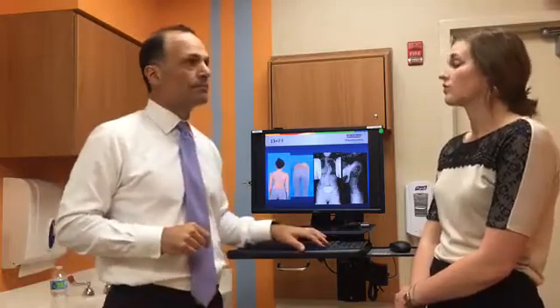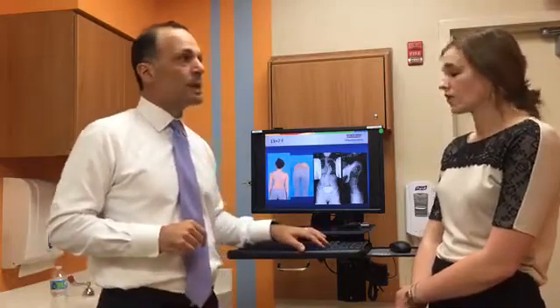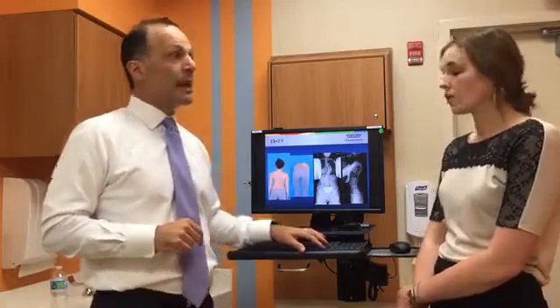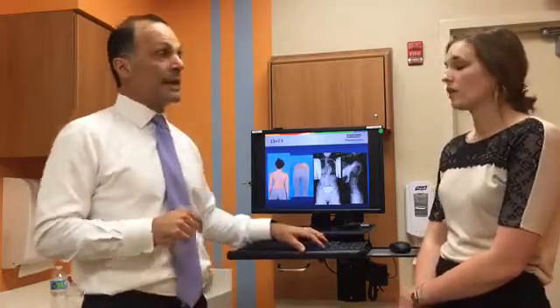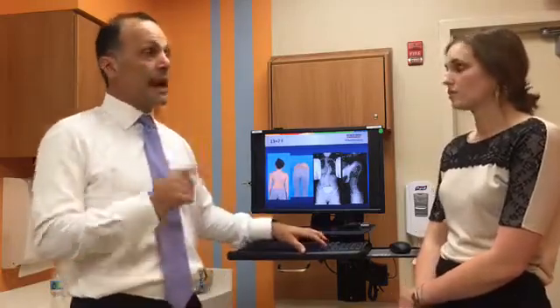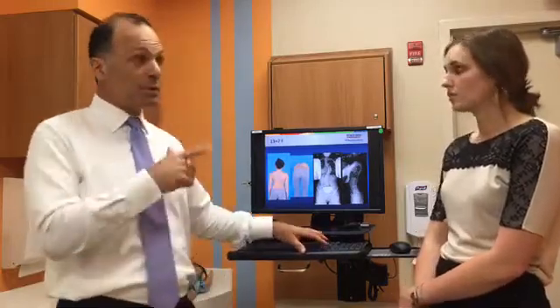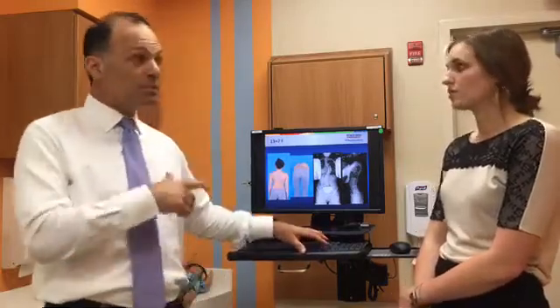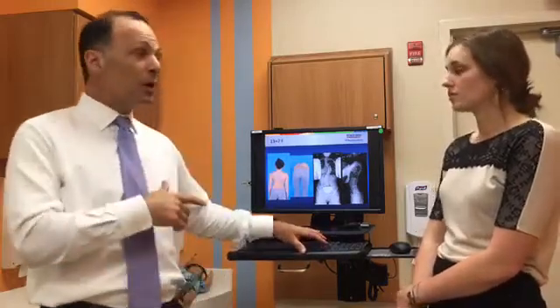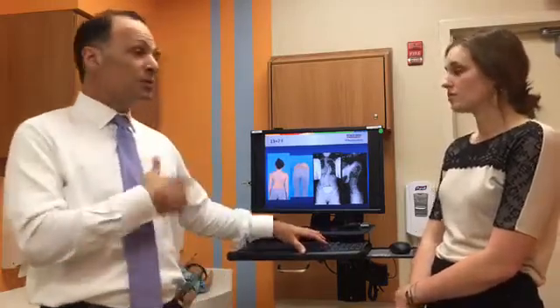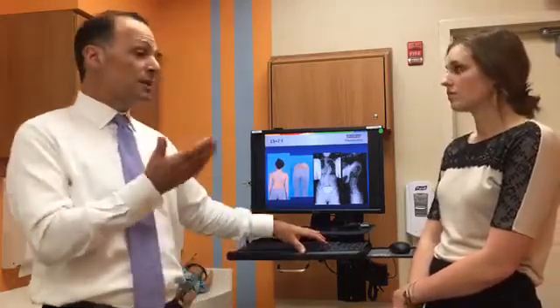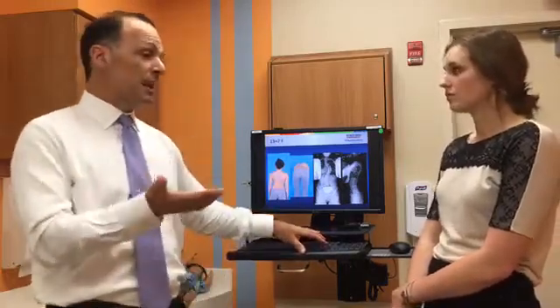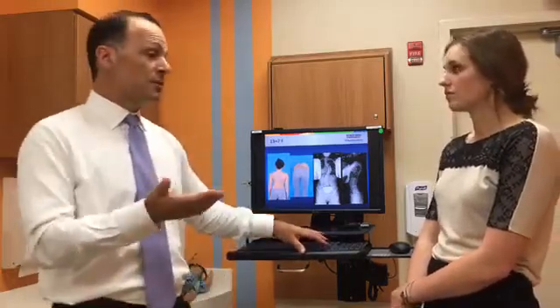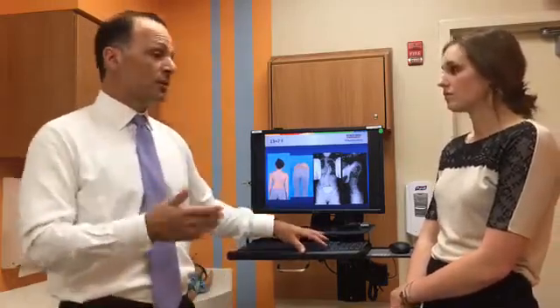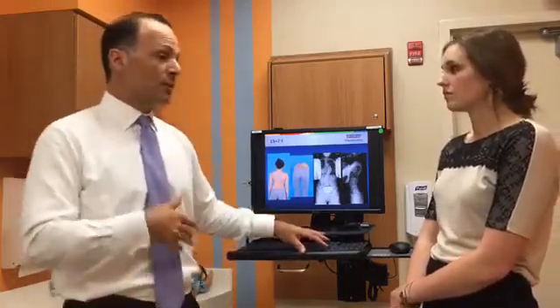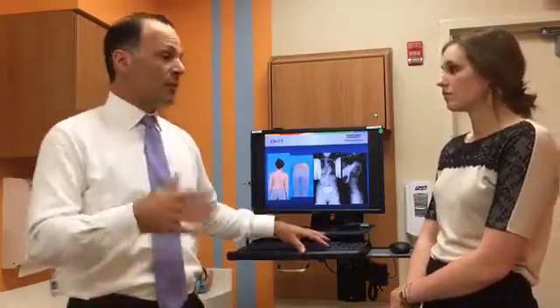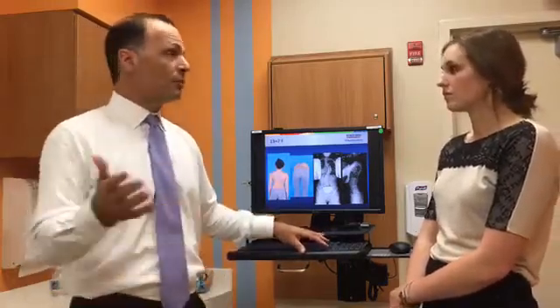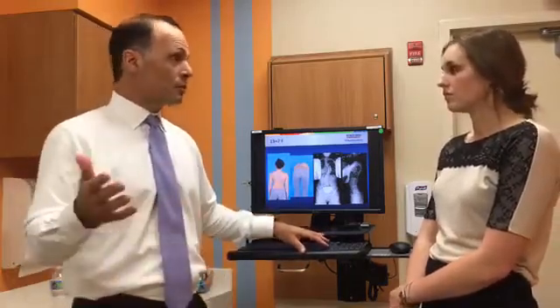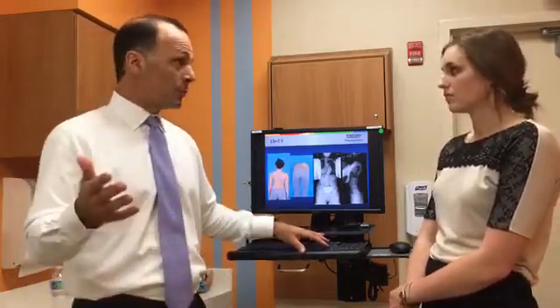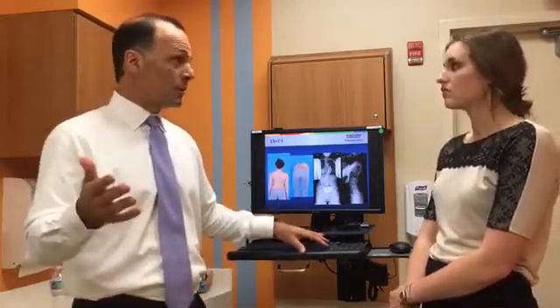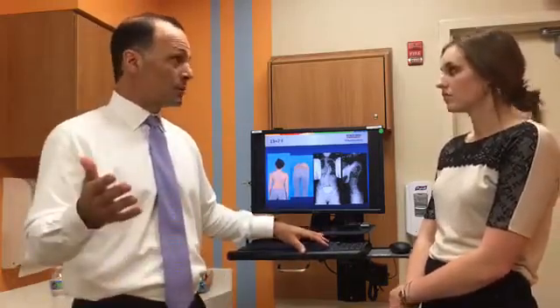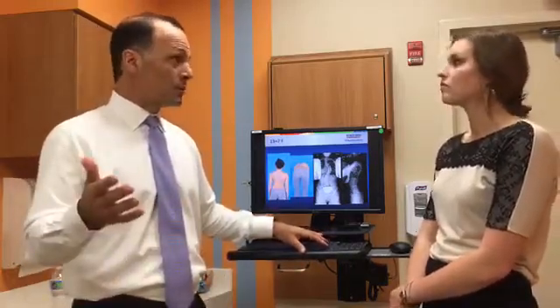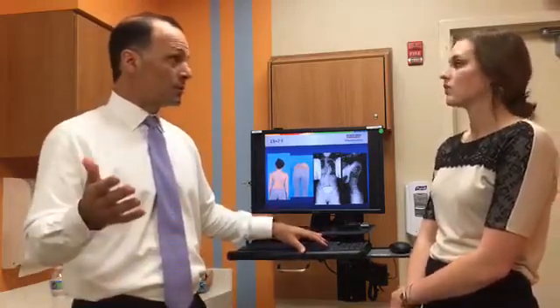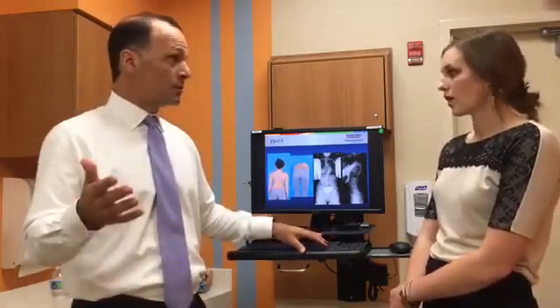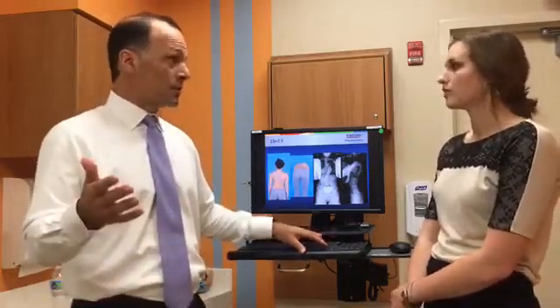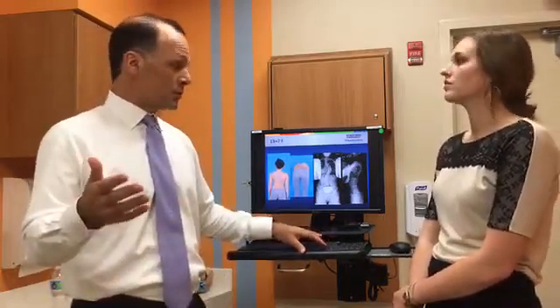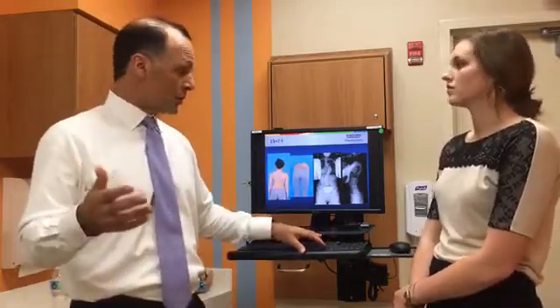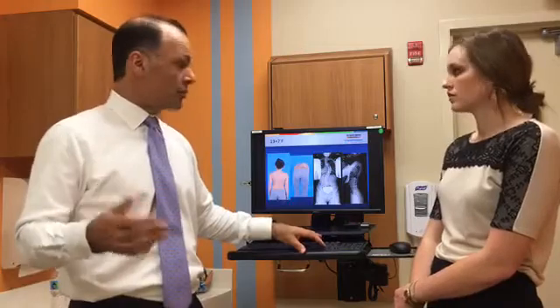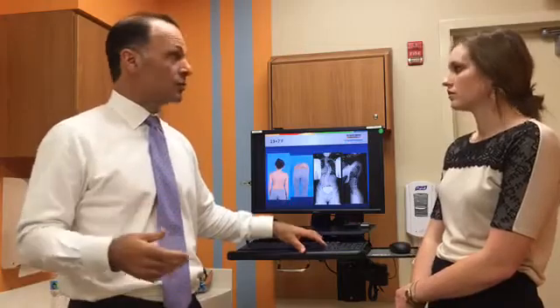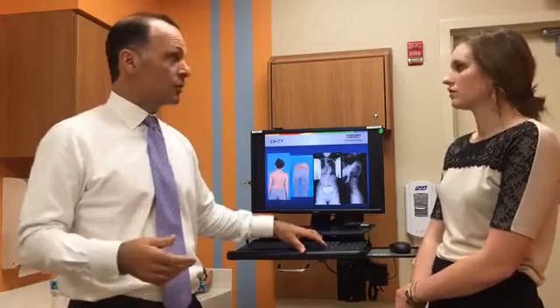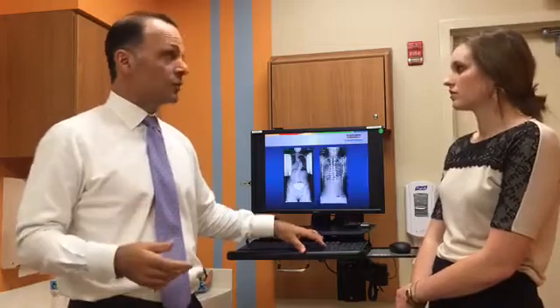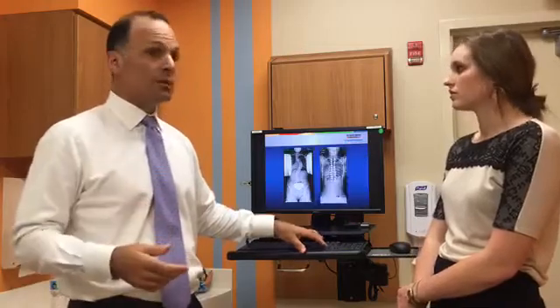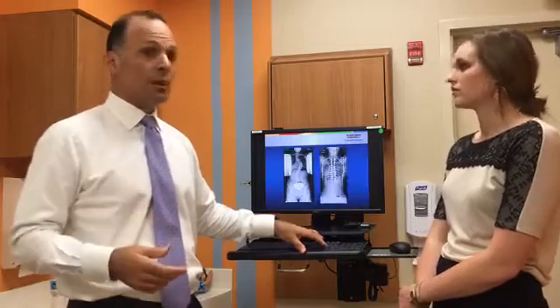Scoliosis develops most during rapid growth periods — that's when it can really progress.